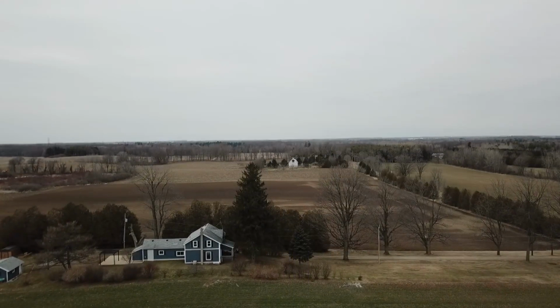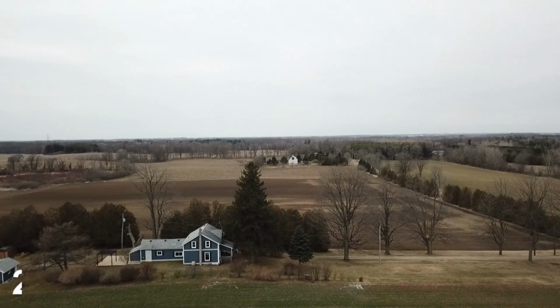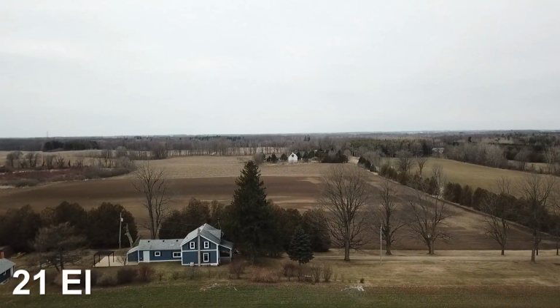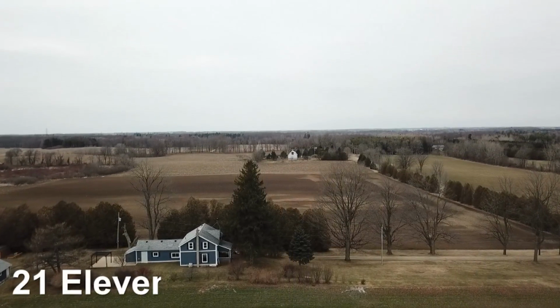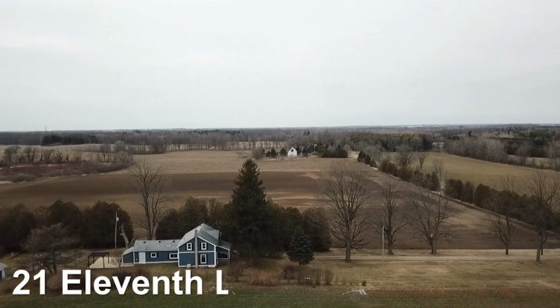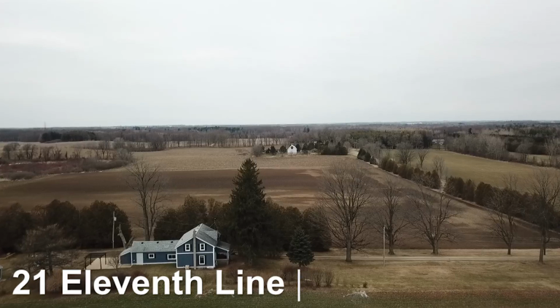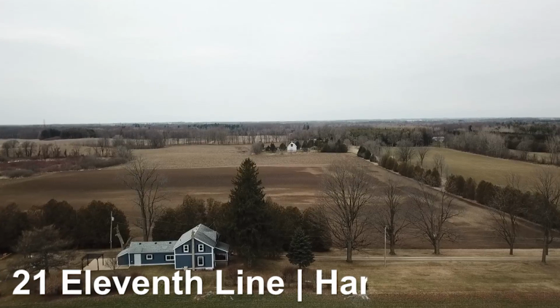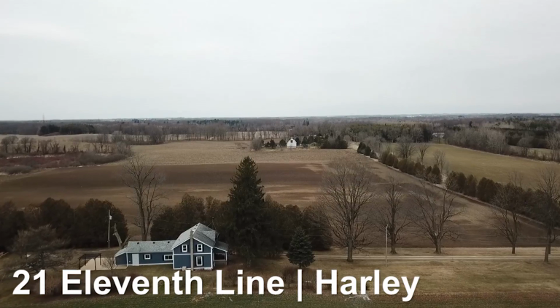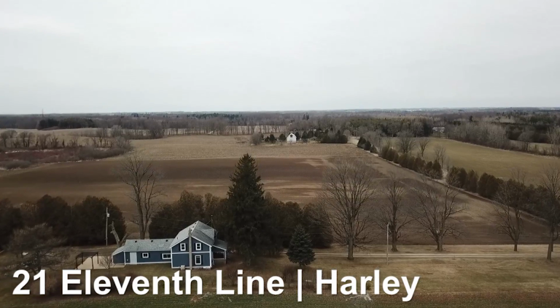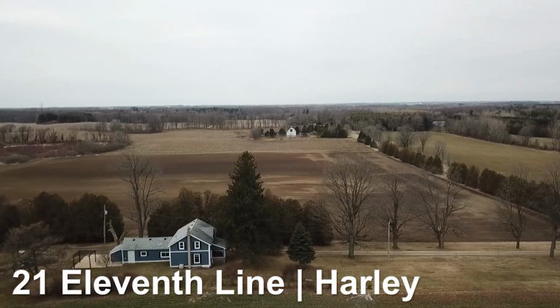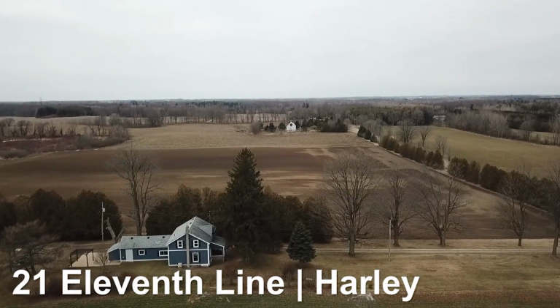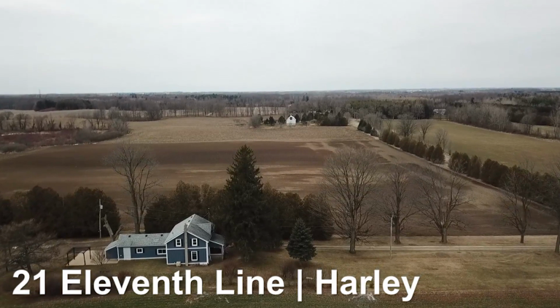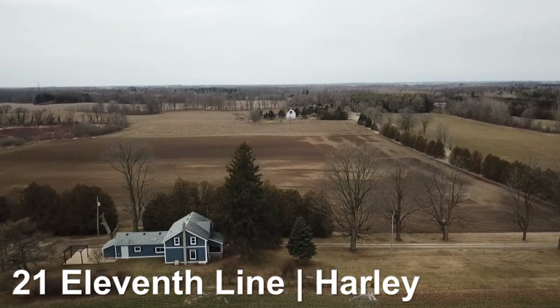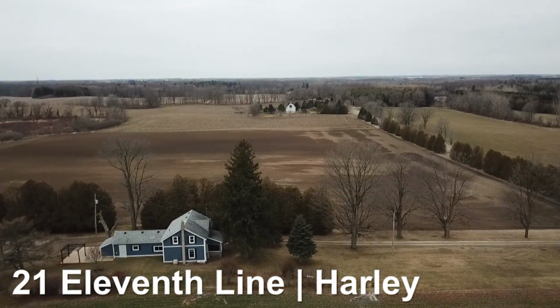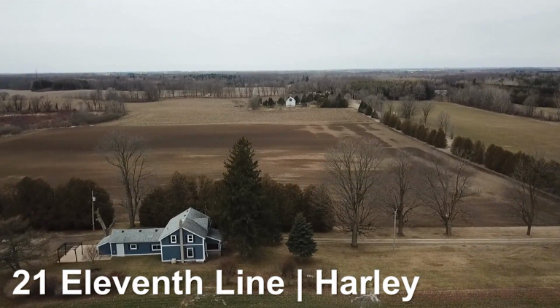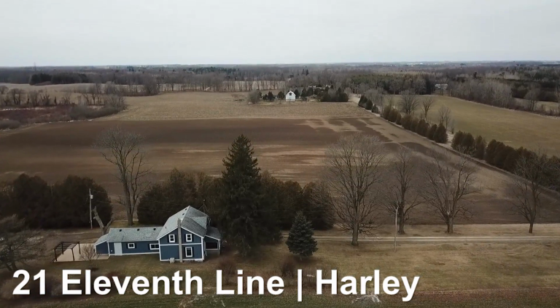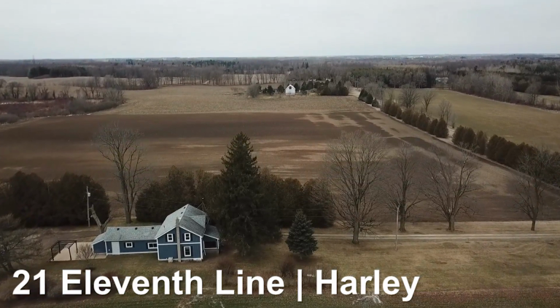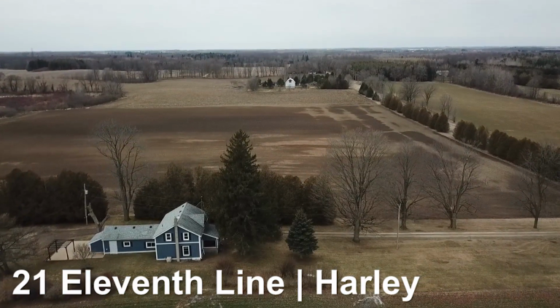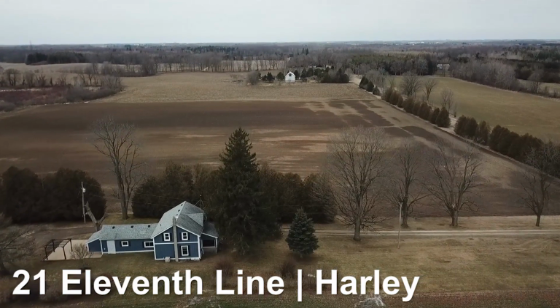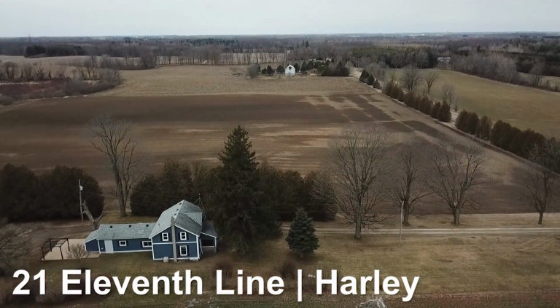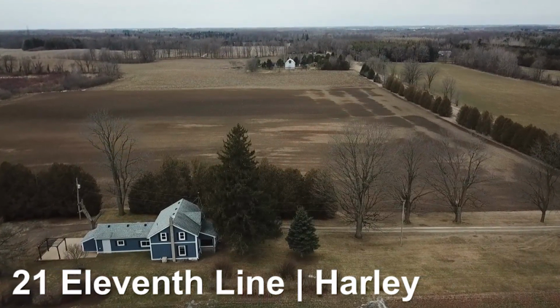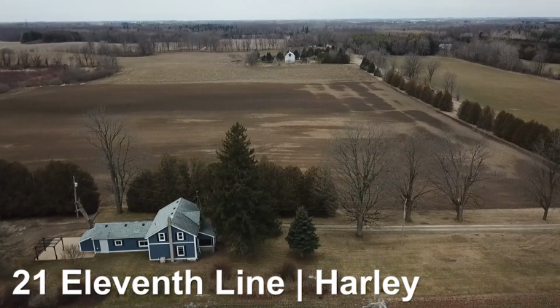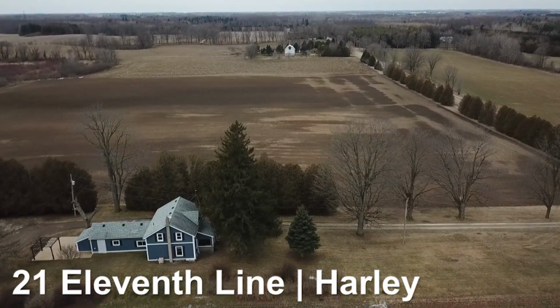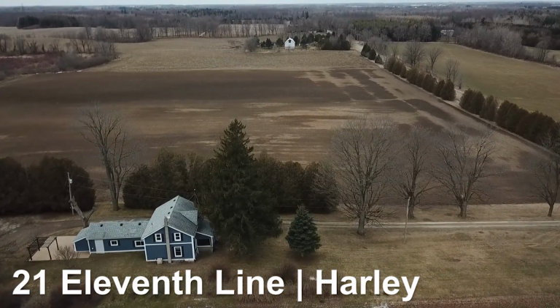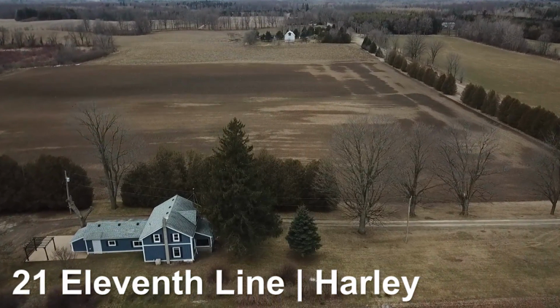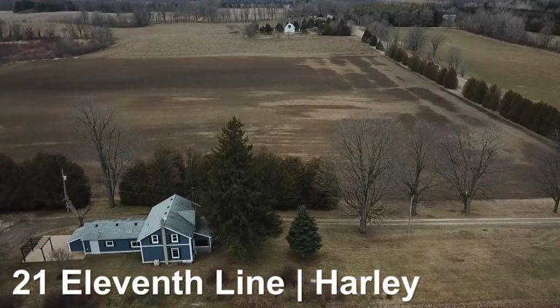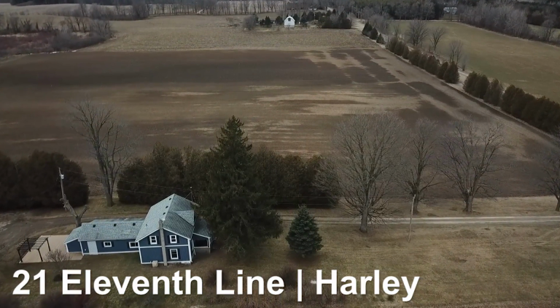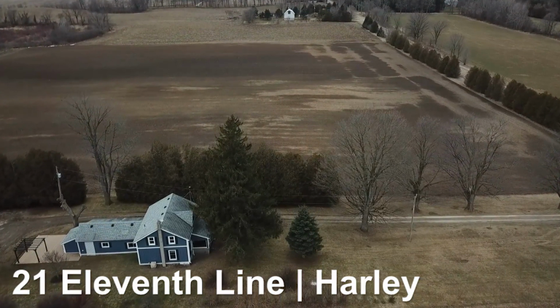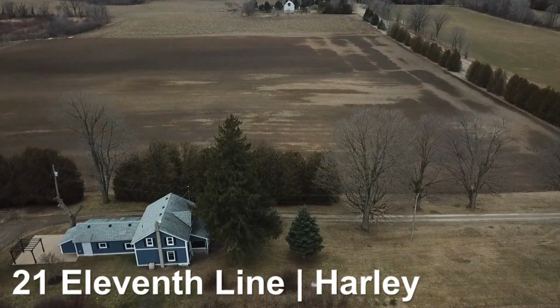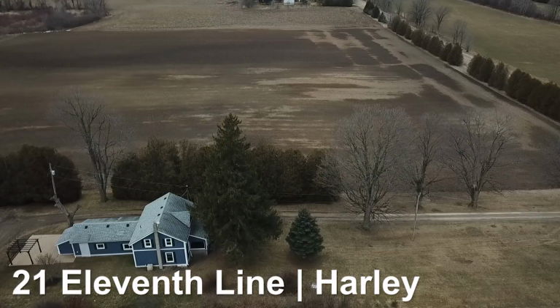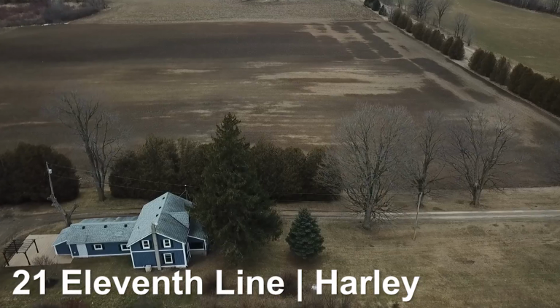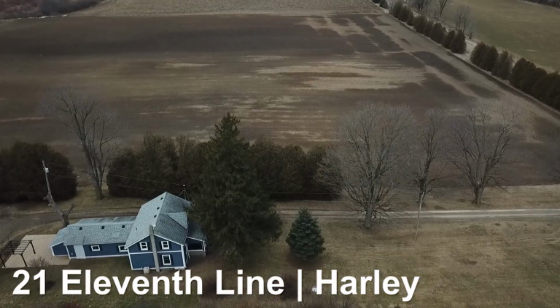This beautiful country property is located just south of Hartley at 21 11th Line. It's about 10 minutes south of the 401 corridor.